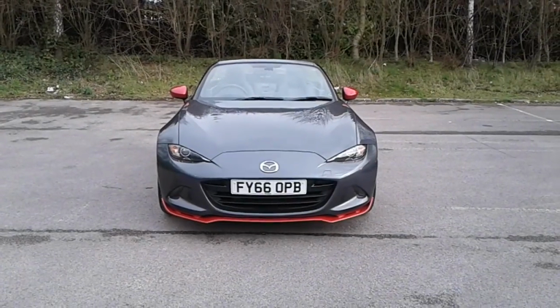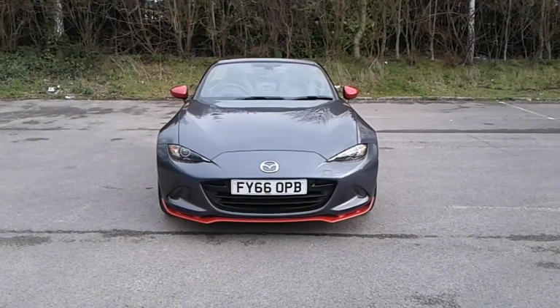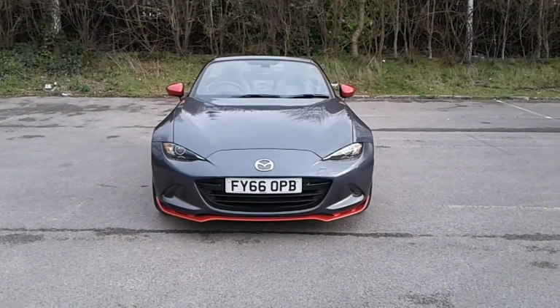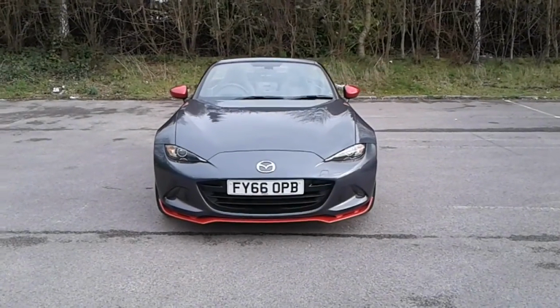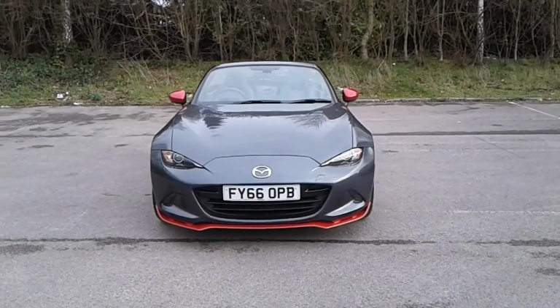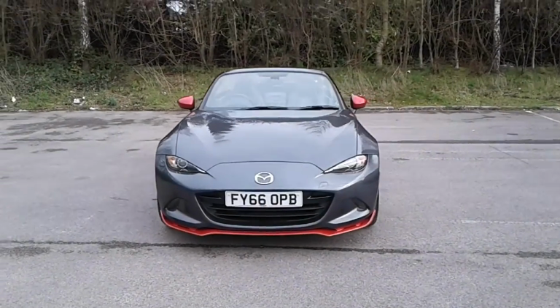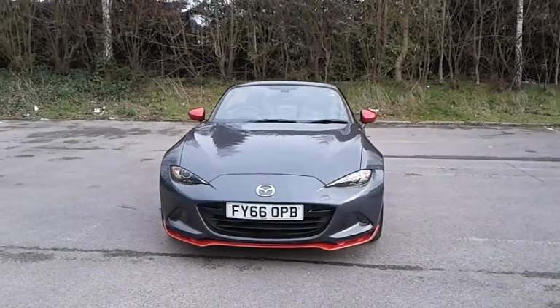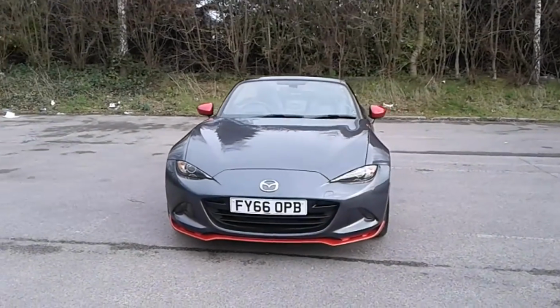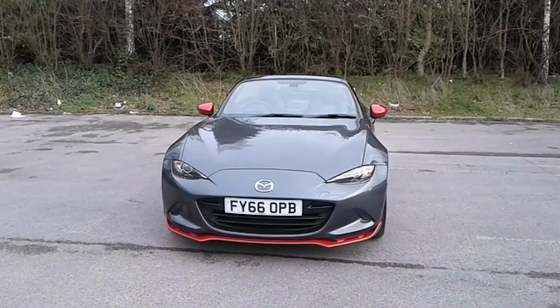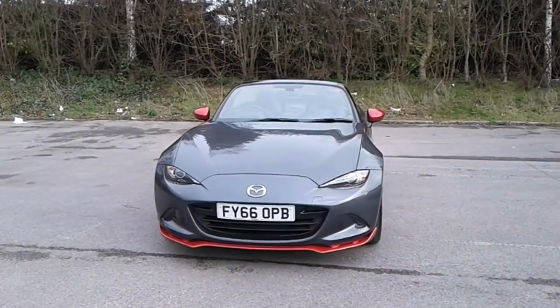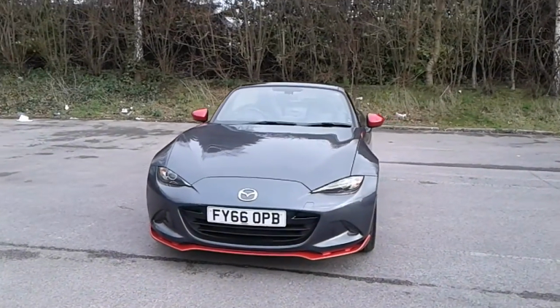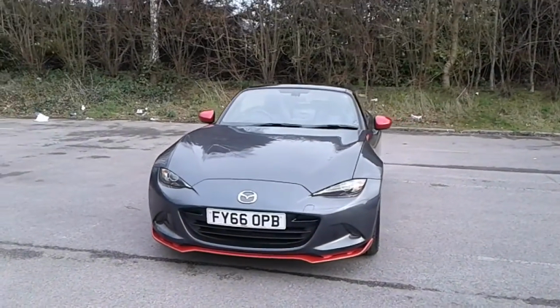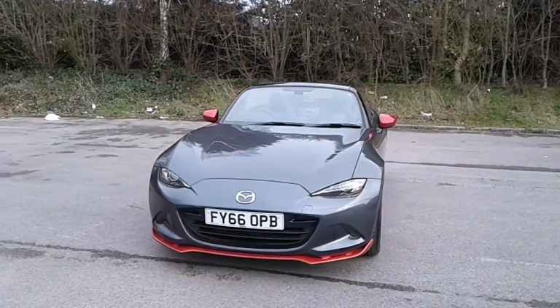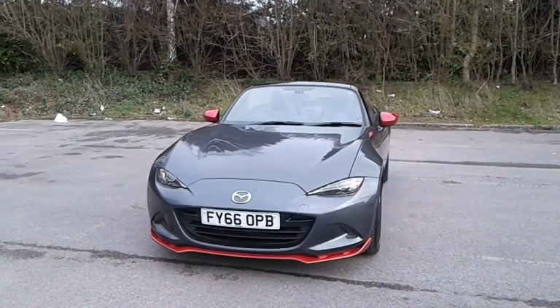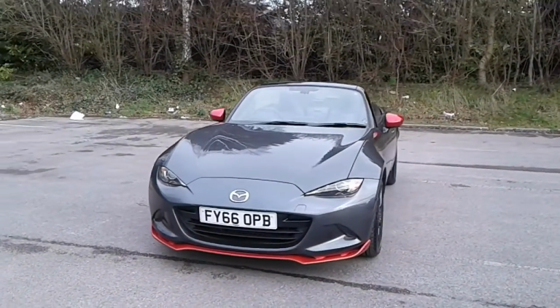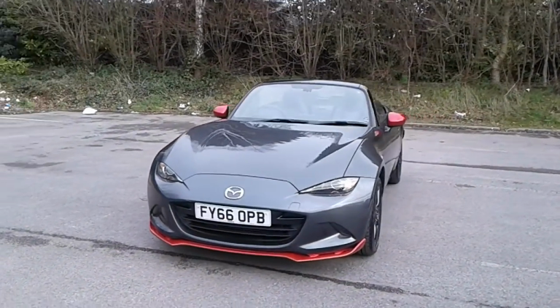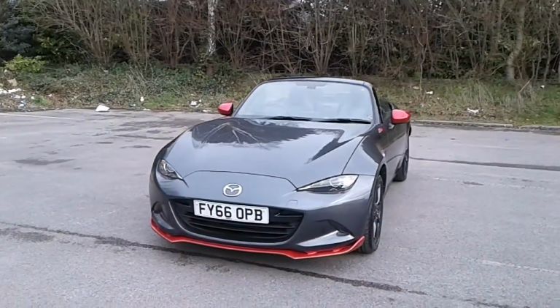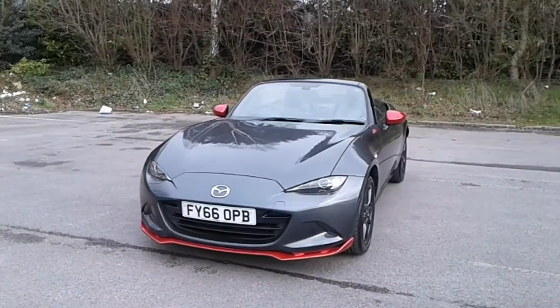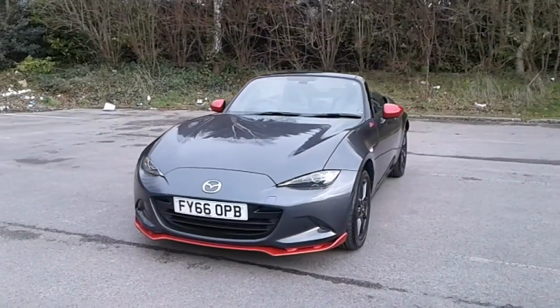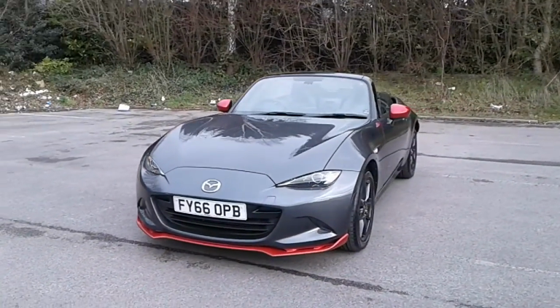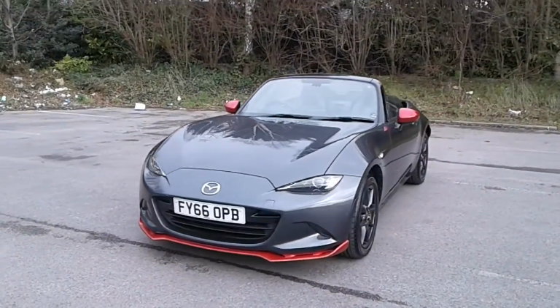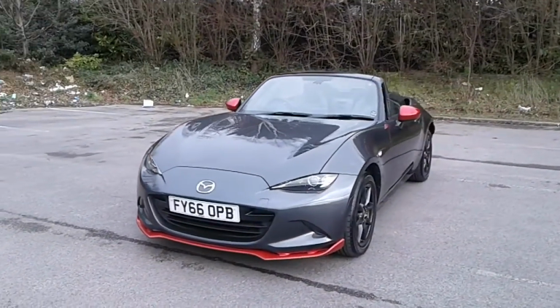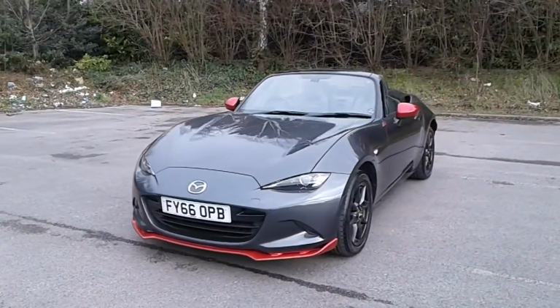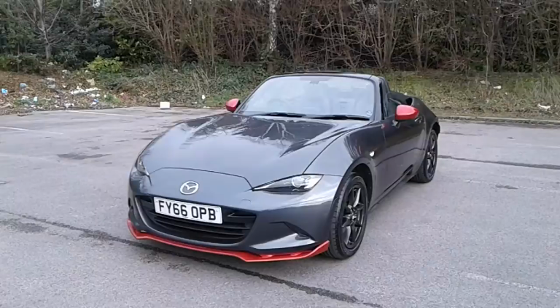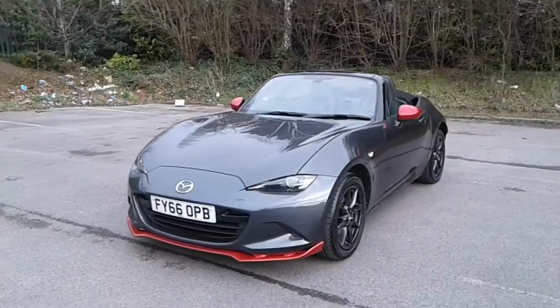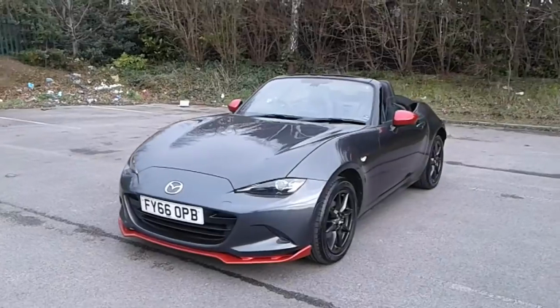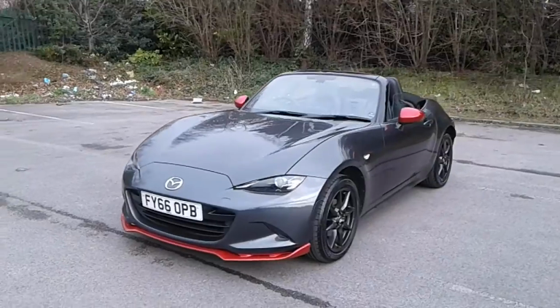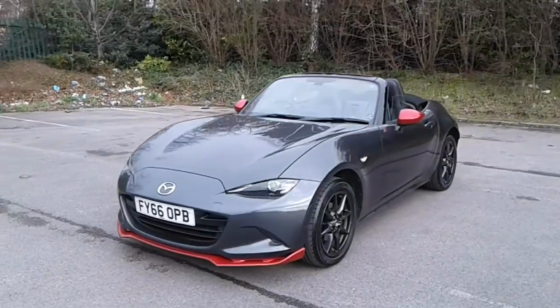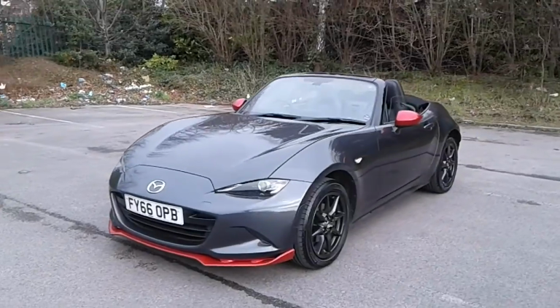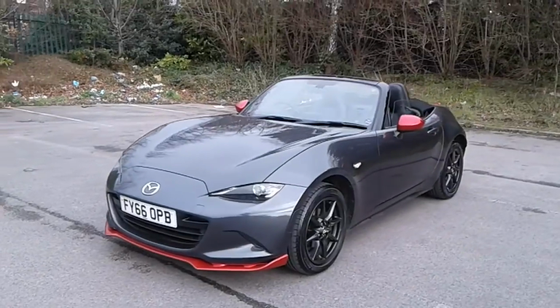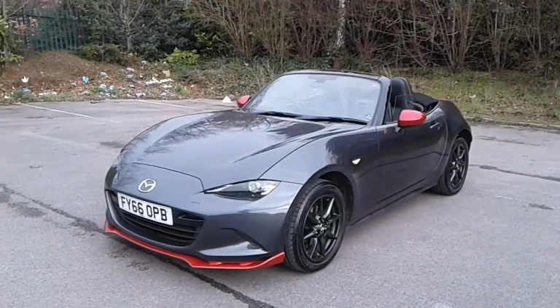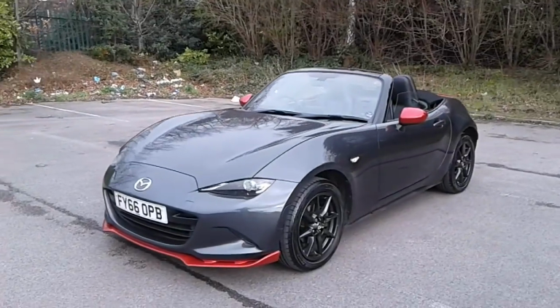Welcome to Pentagon Mazda at Lincoln Tritton Road. Here we have a 66 plate MX-5.